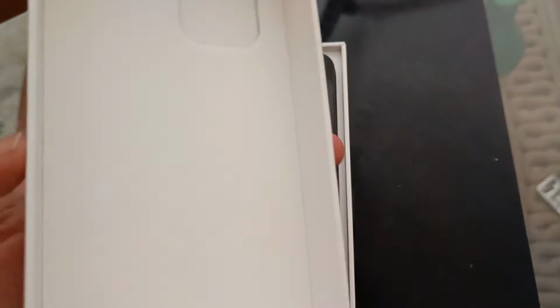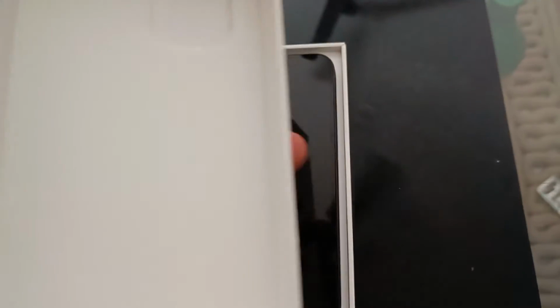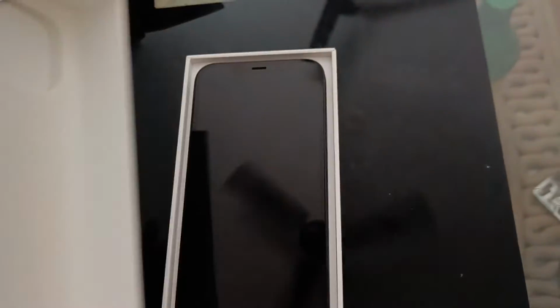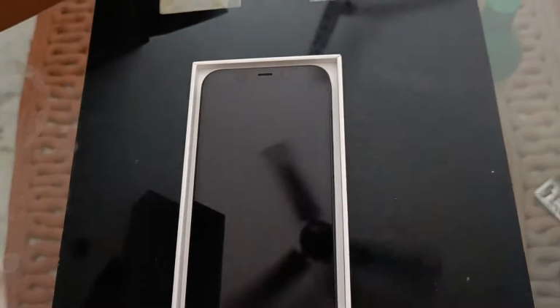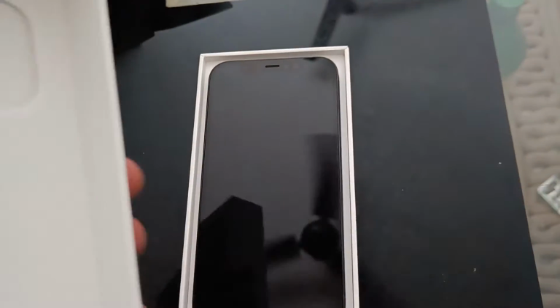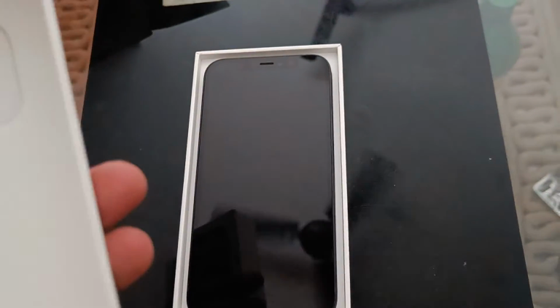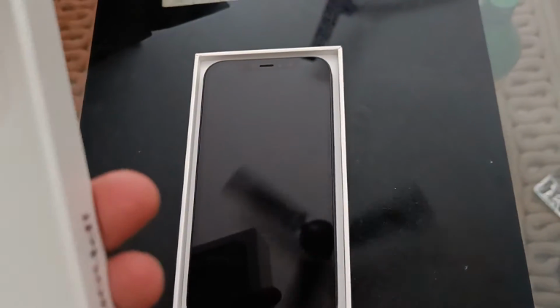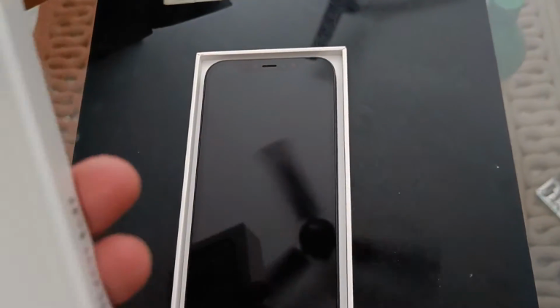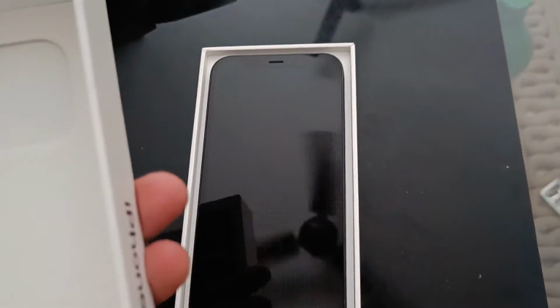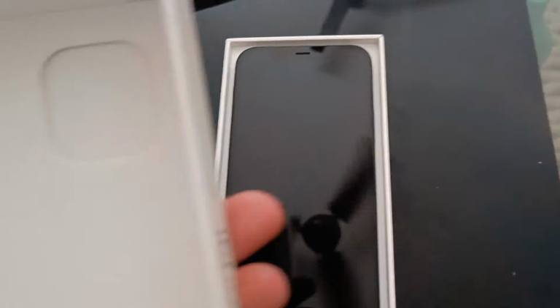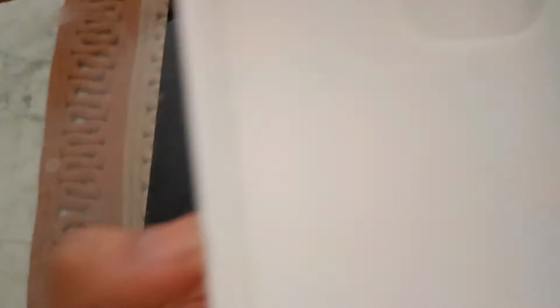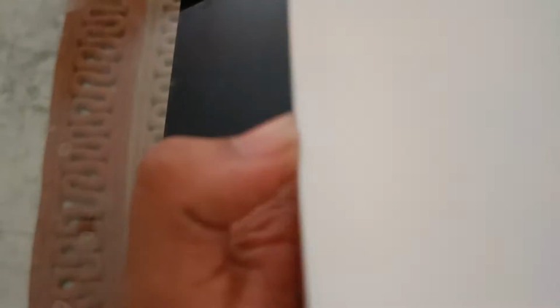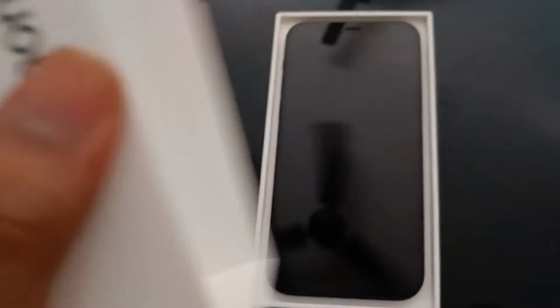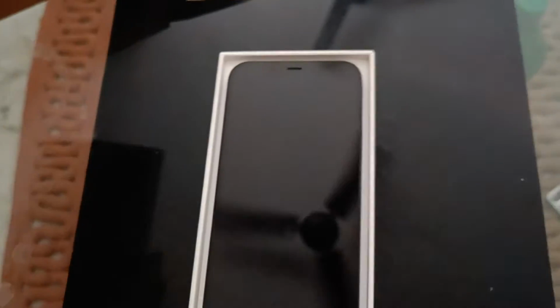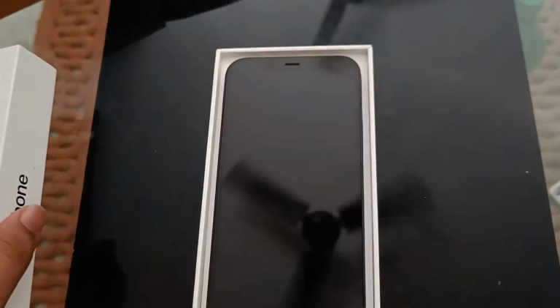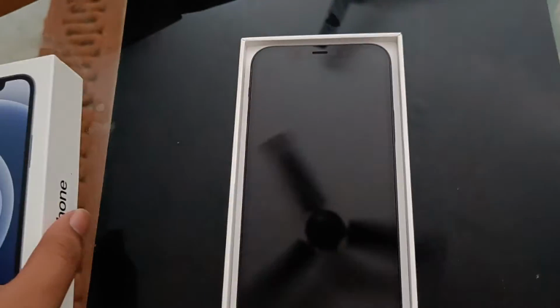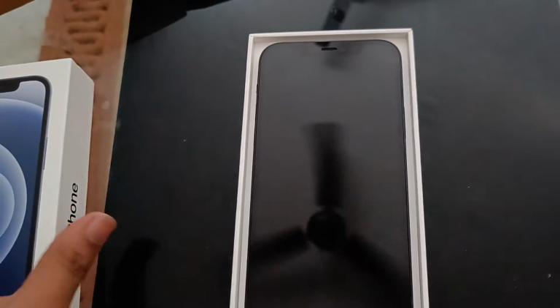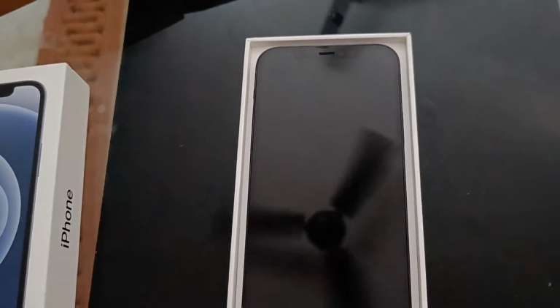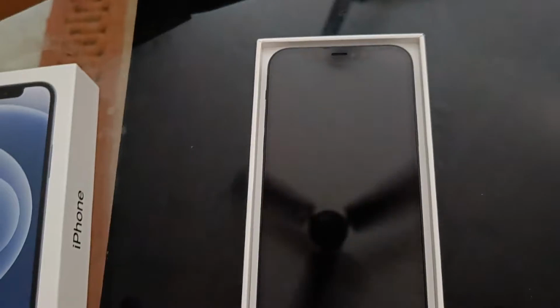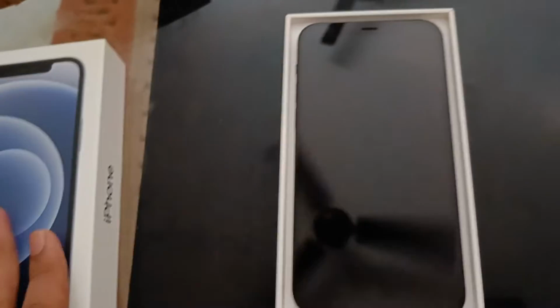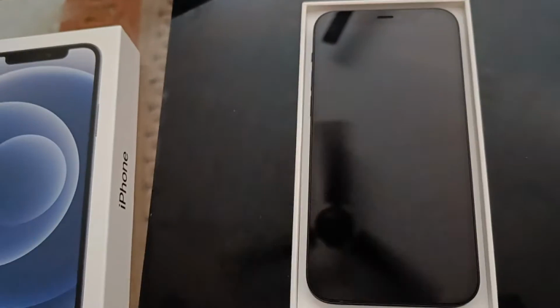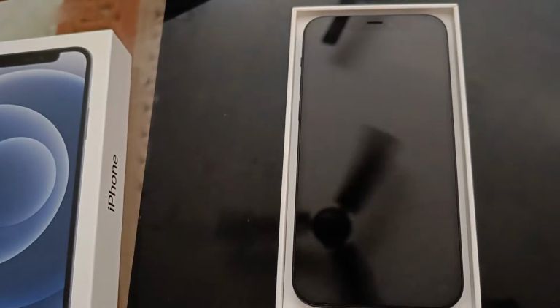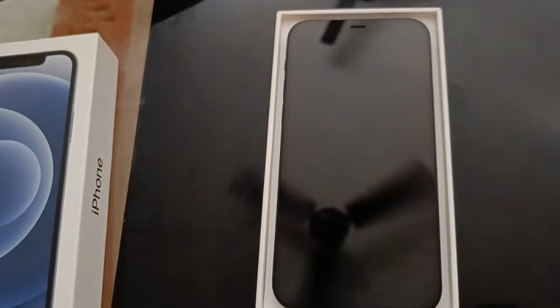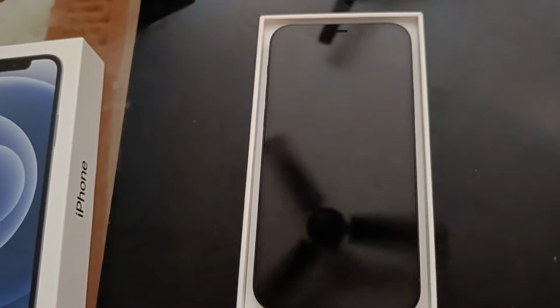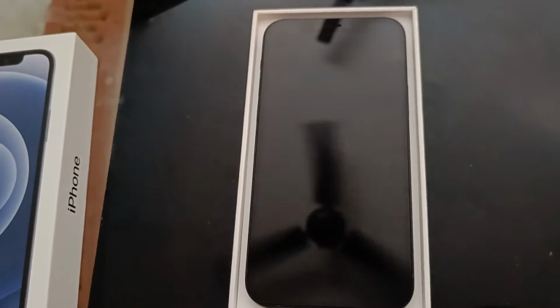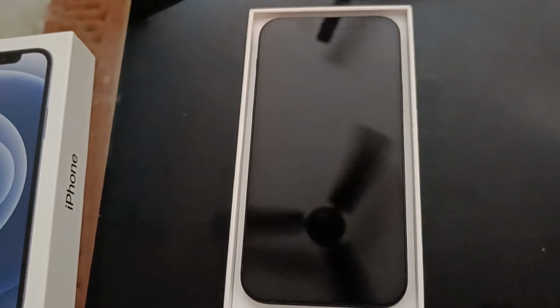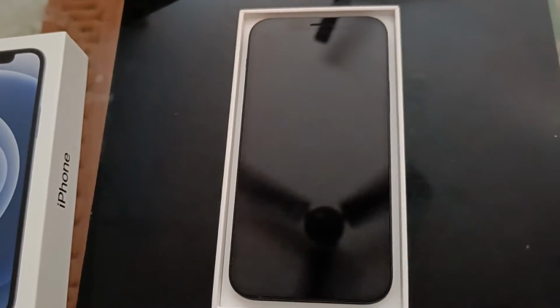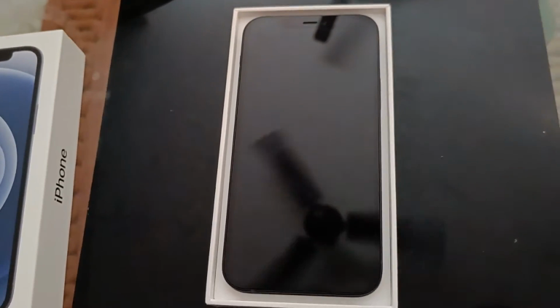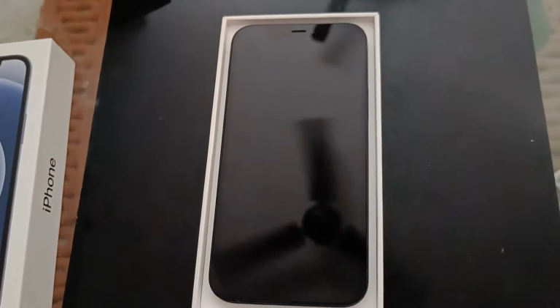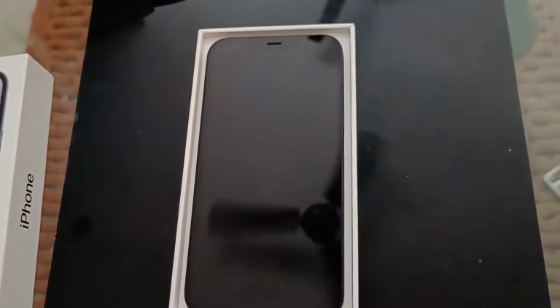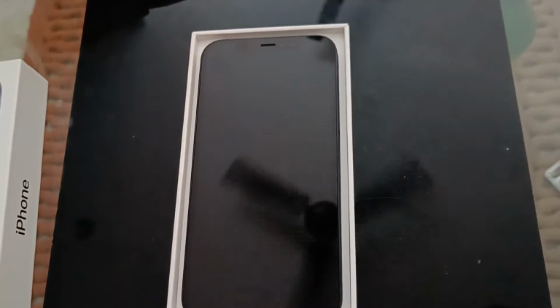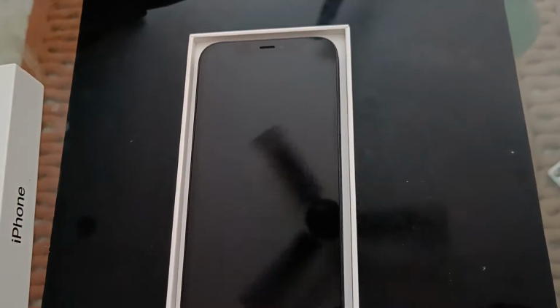The most fun part is opening my iPhone — I have to open it and then close it up.